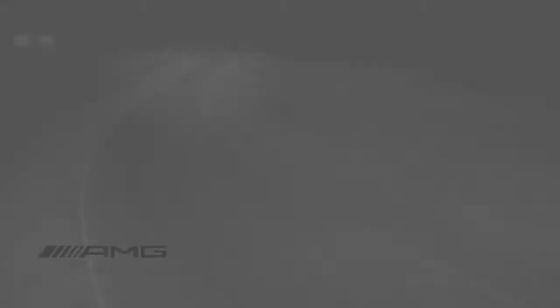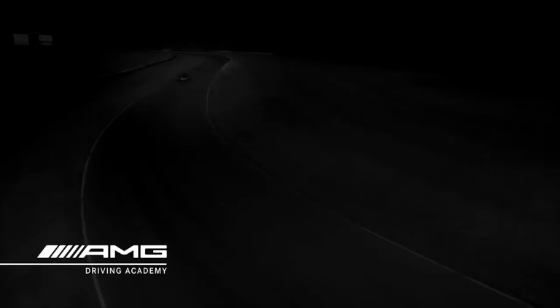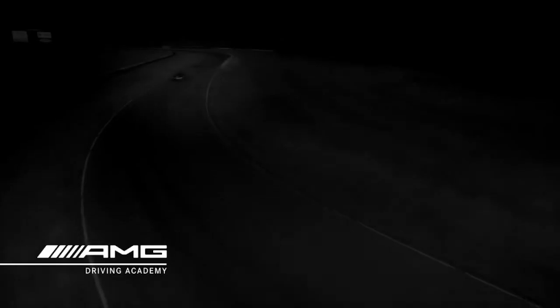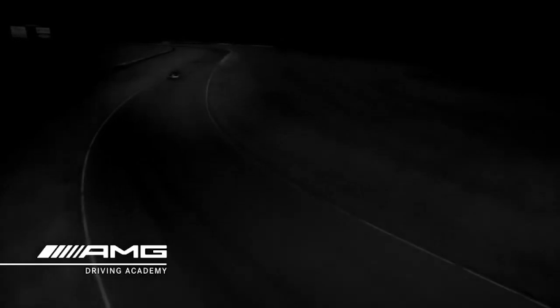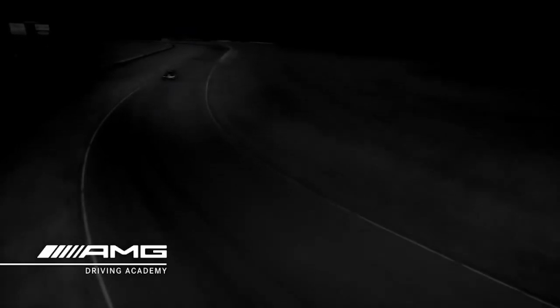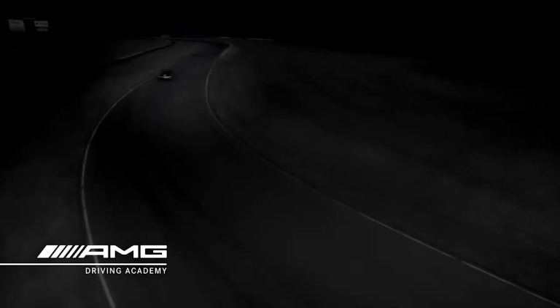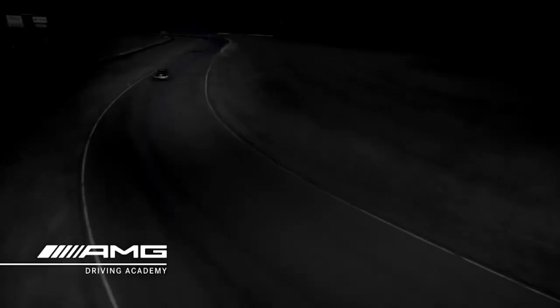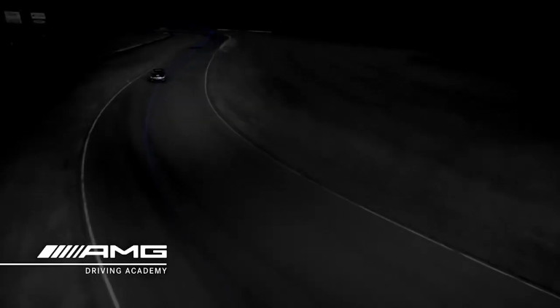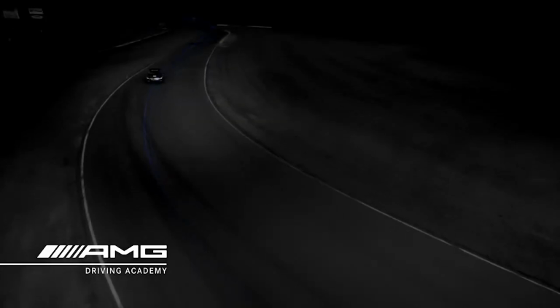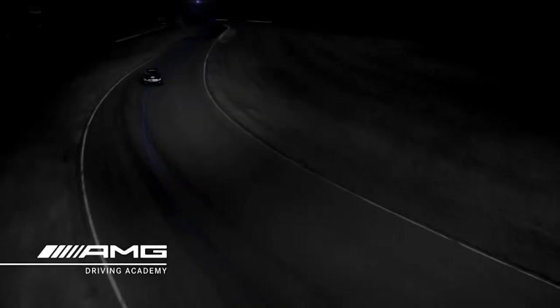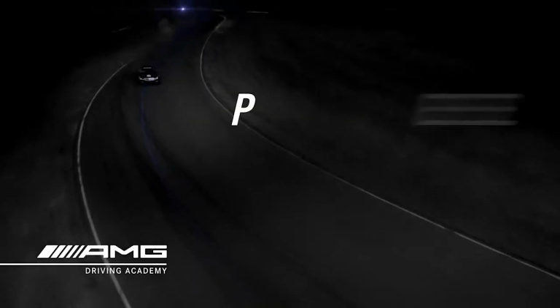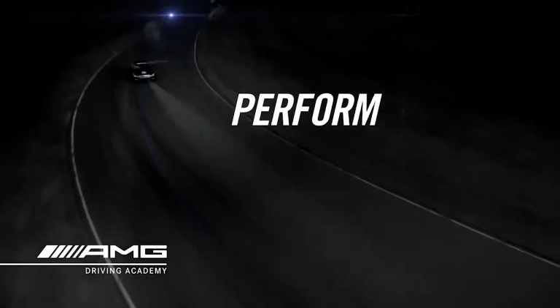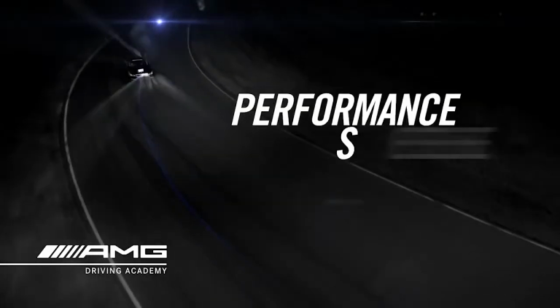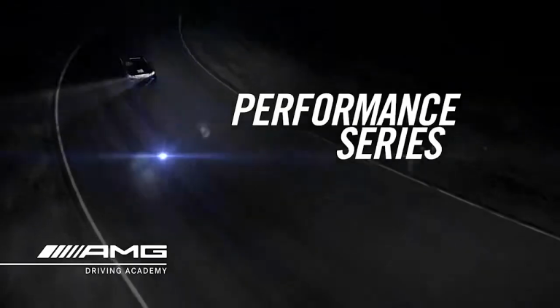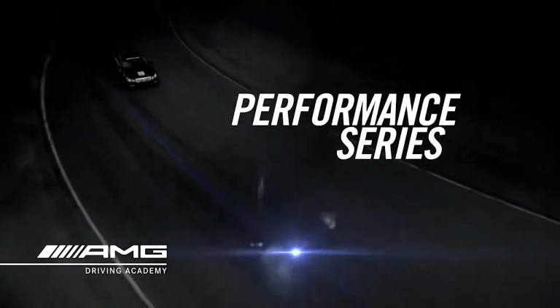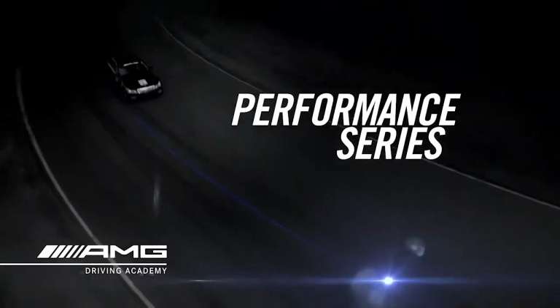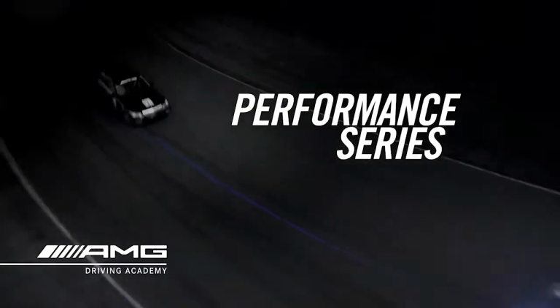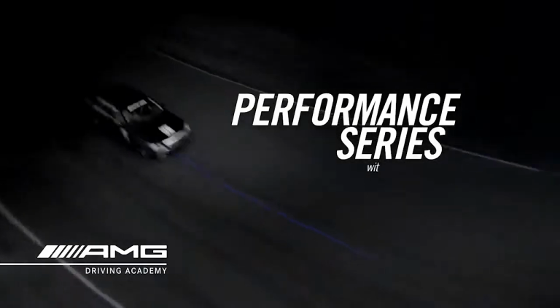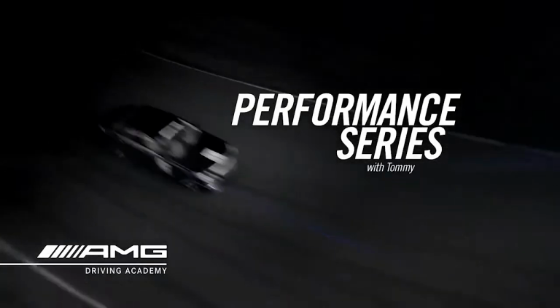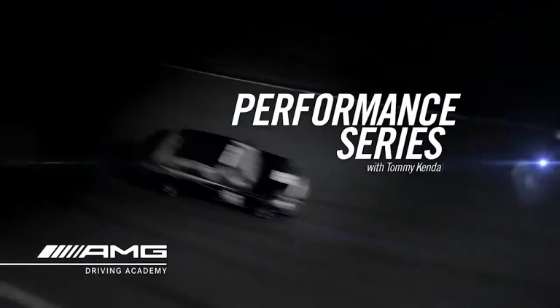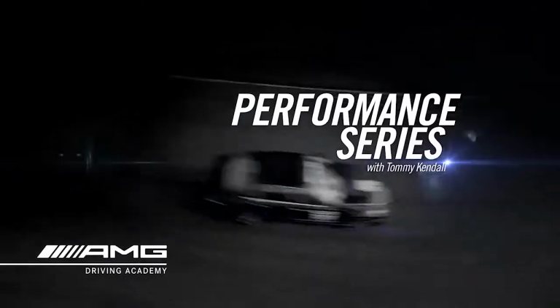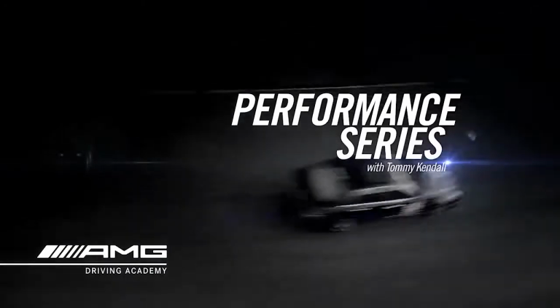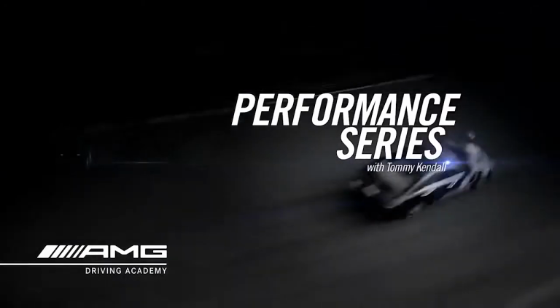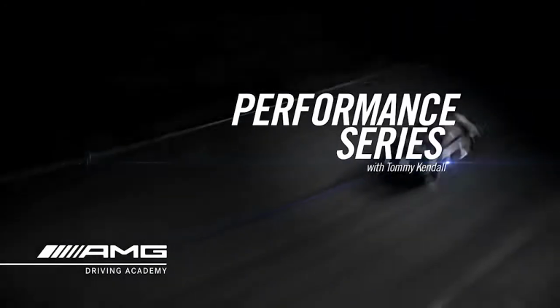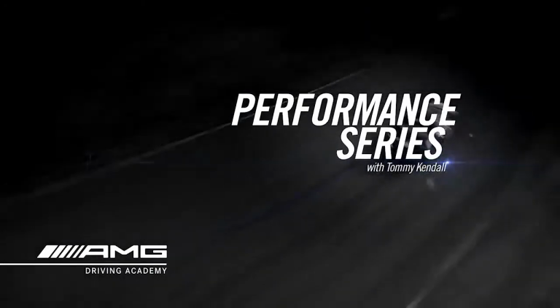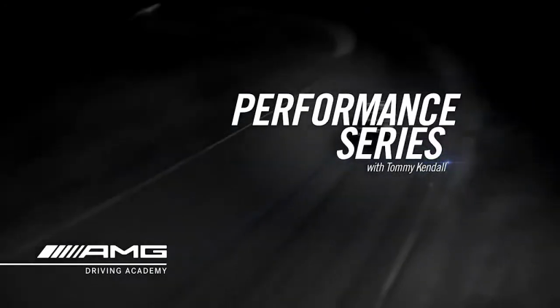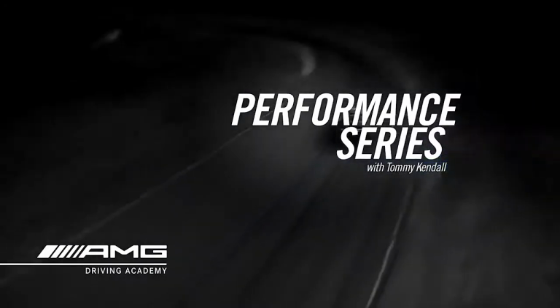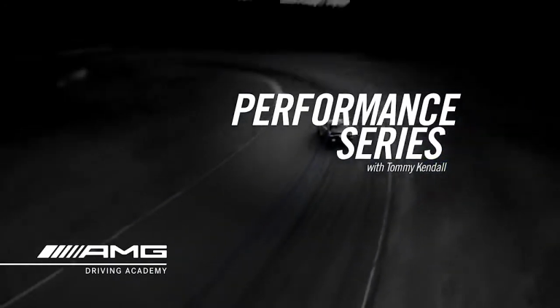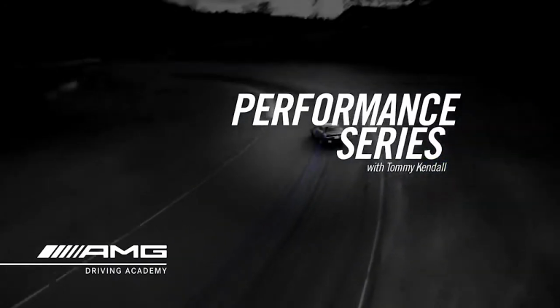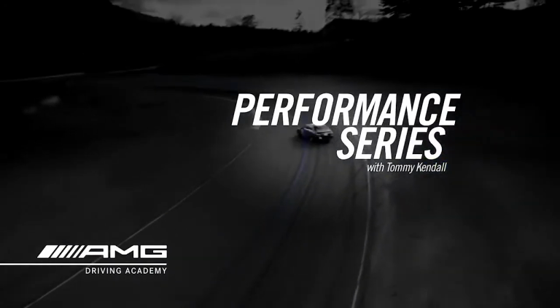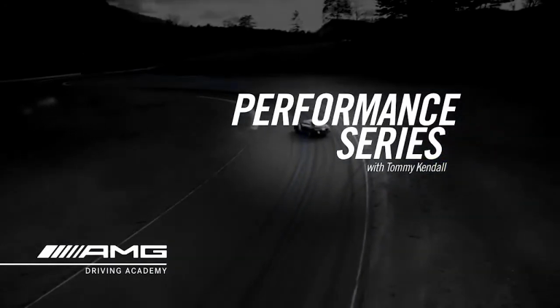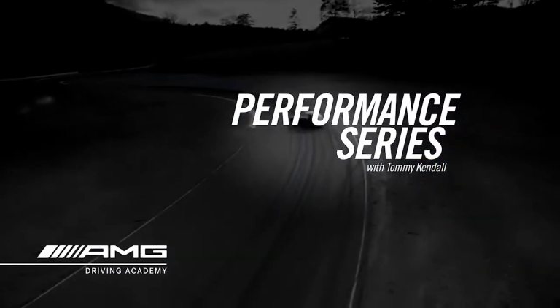Welcome to the AMG Driving Academy. I hope you enjoy these short films that take you through a little bit of the curriculum that we teach at the Academy.